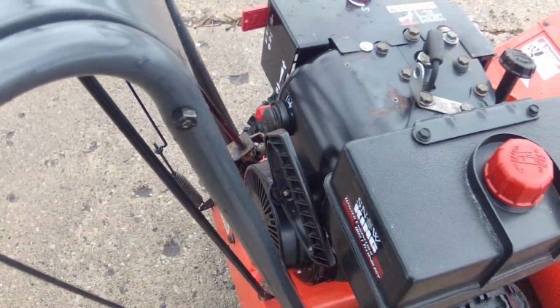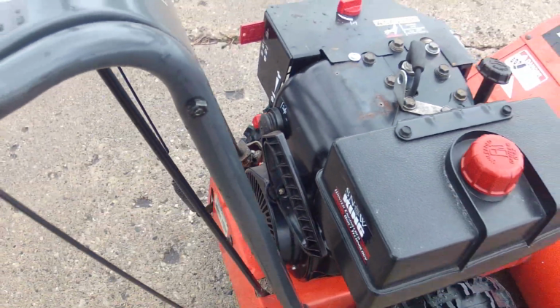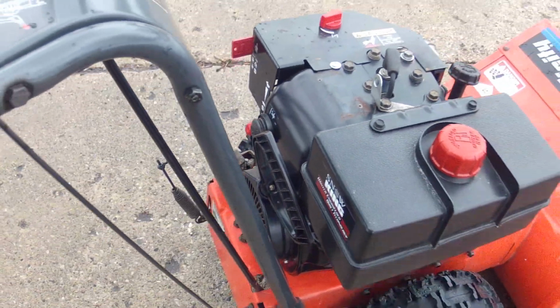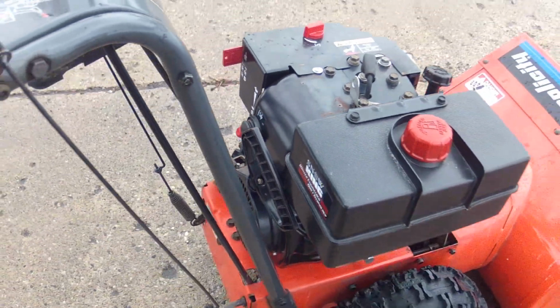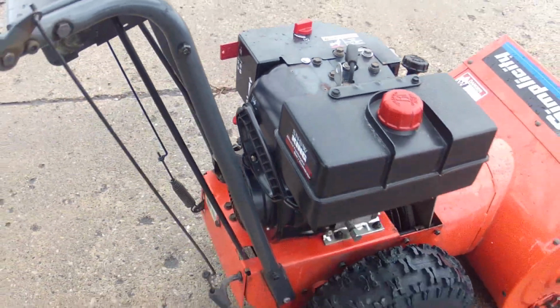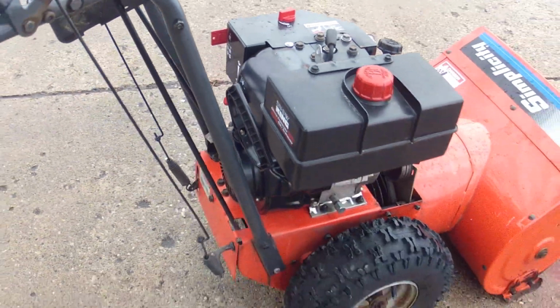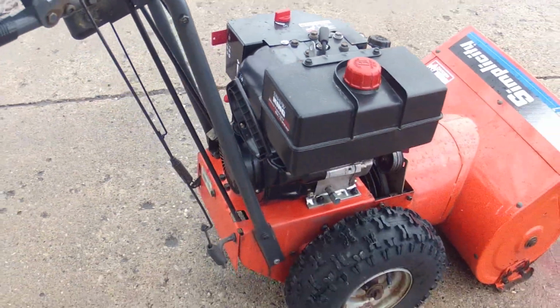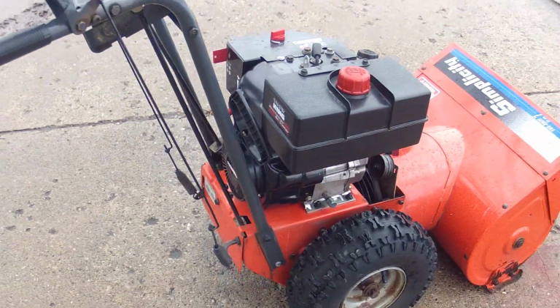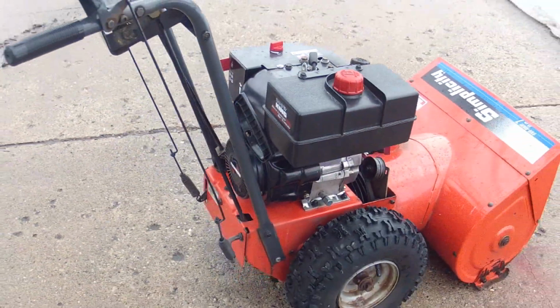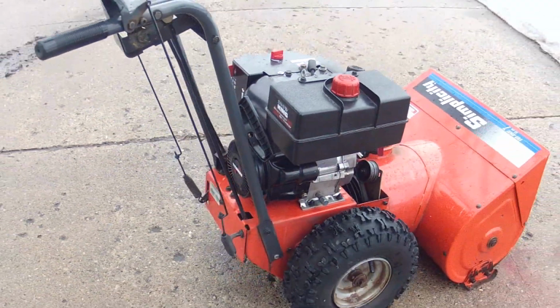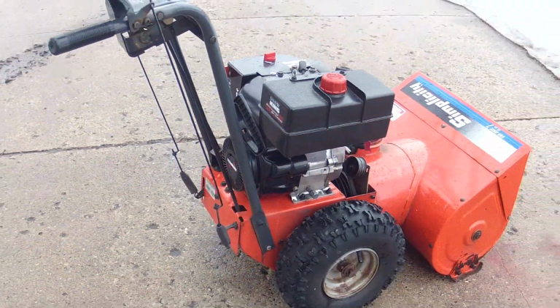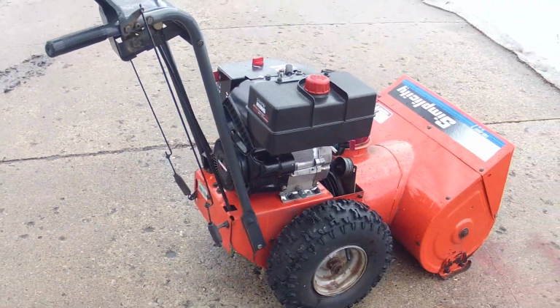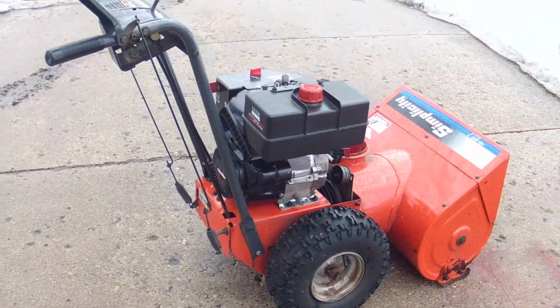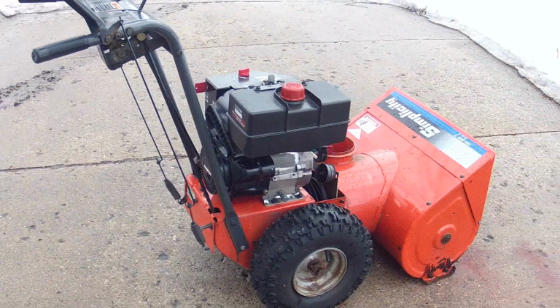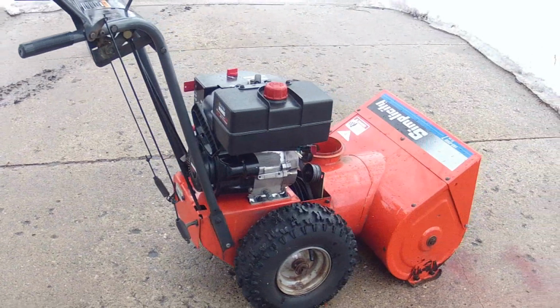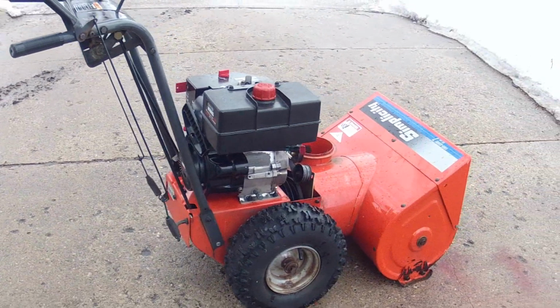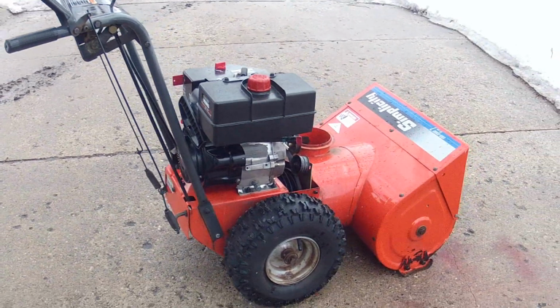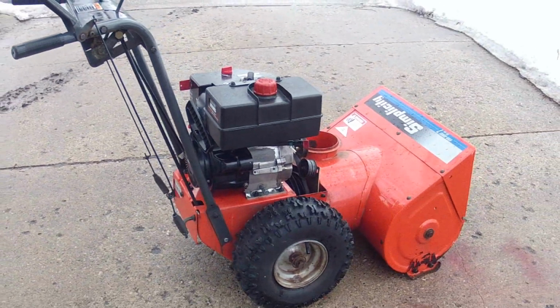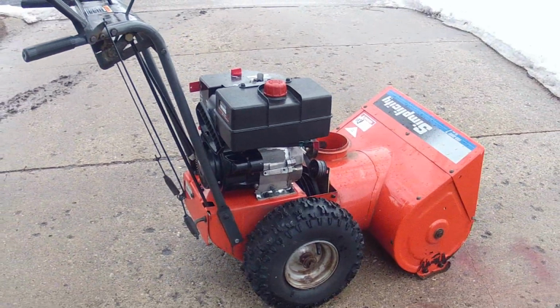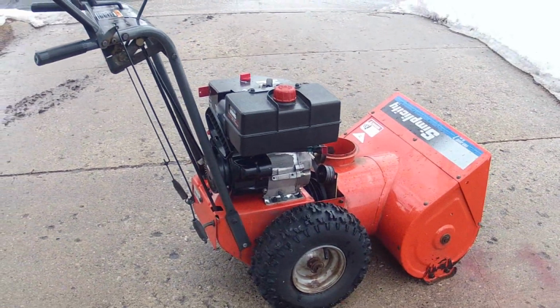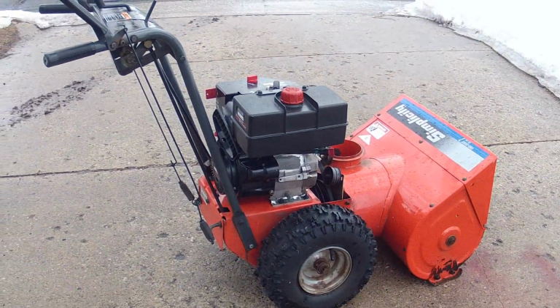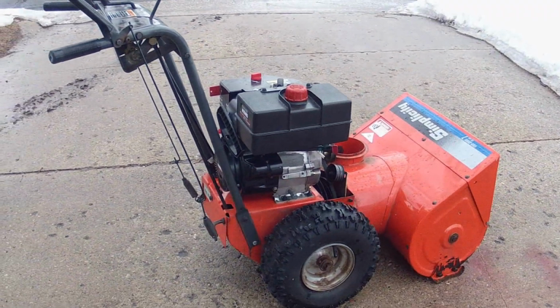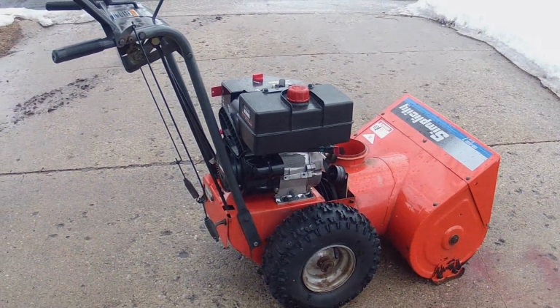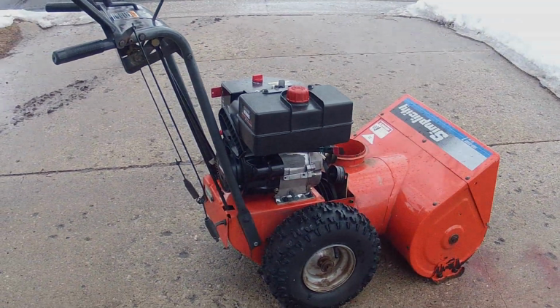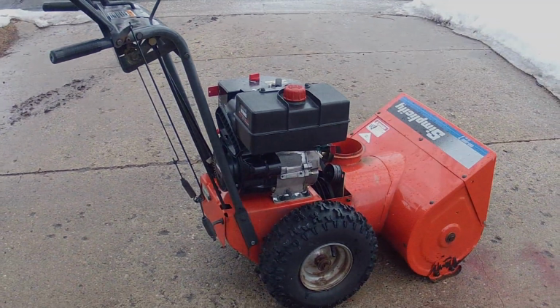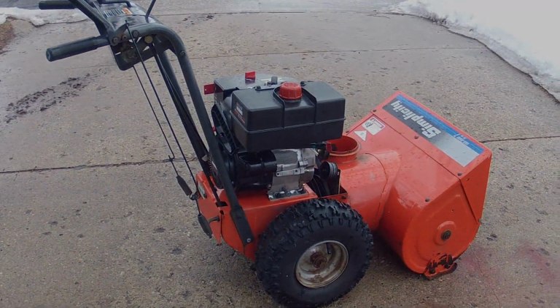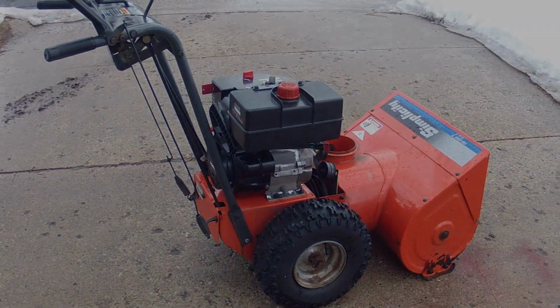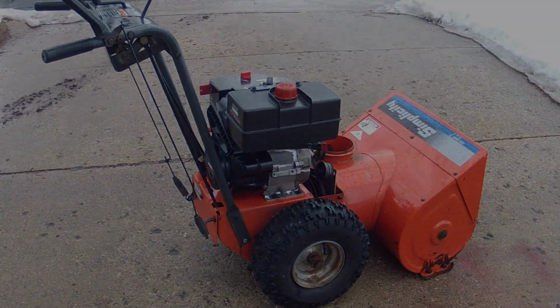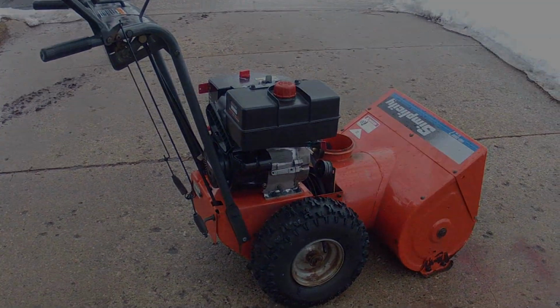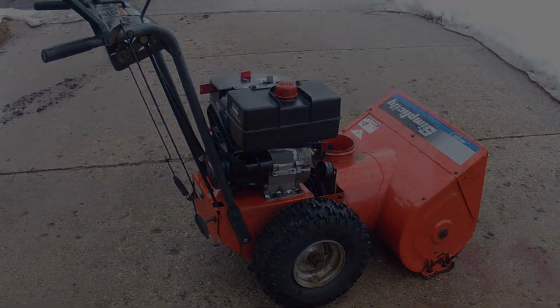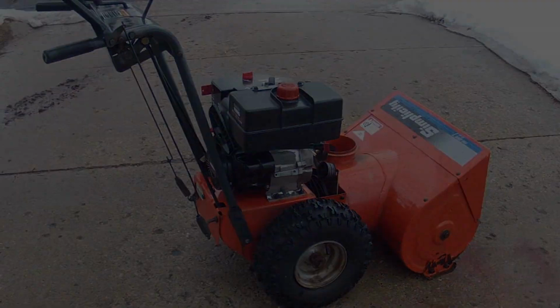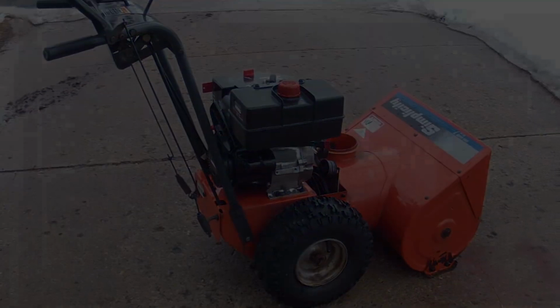All right, there we are. We'll put the rest of the snowblower back together and go blow some snow.